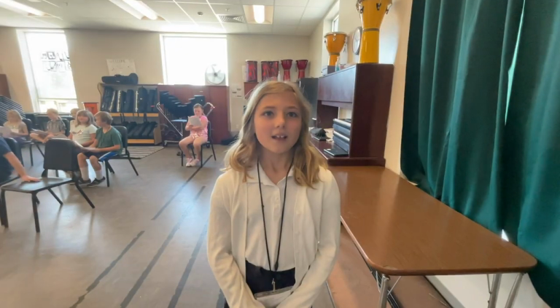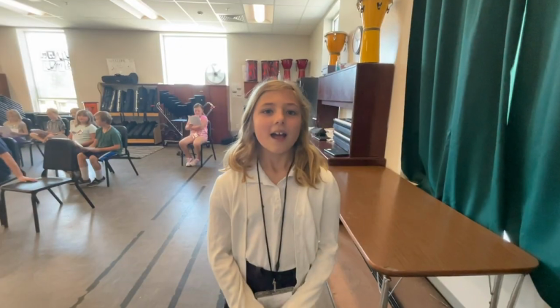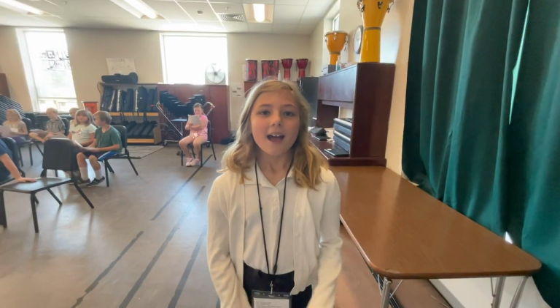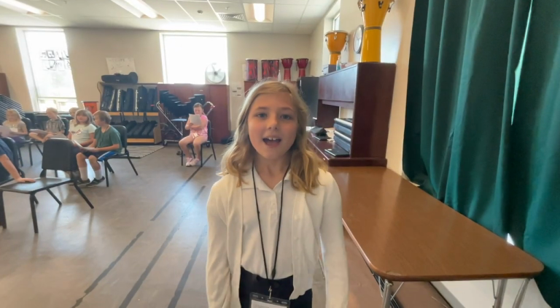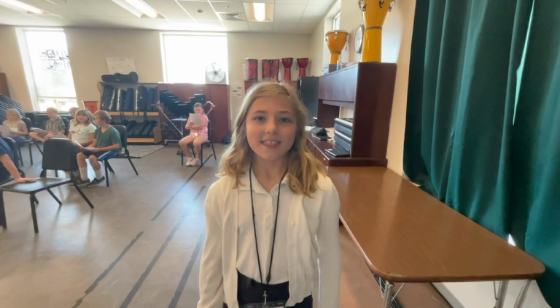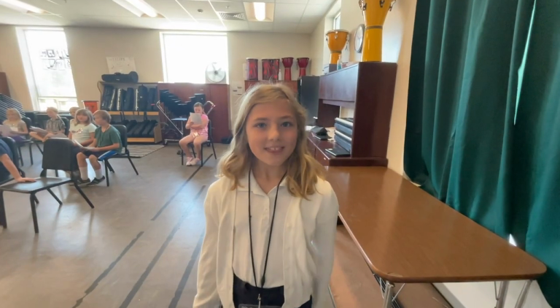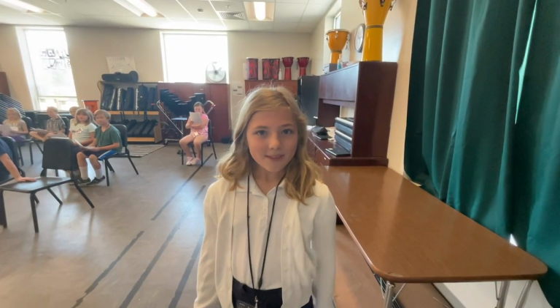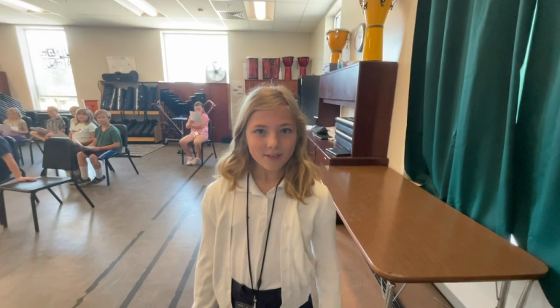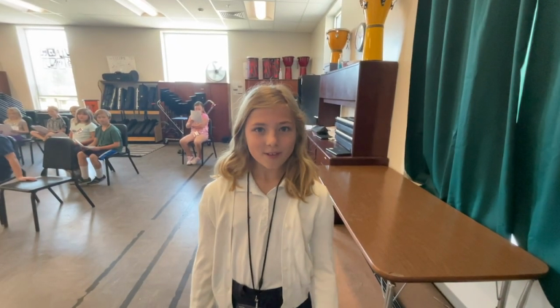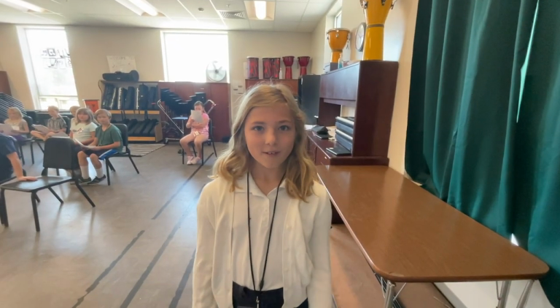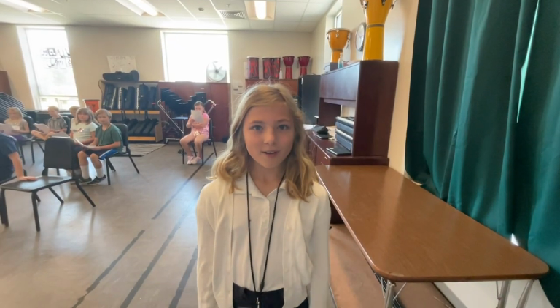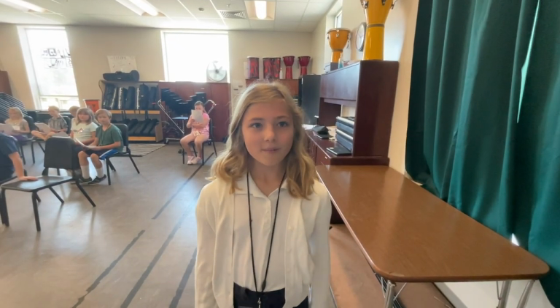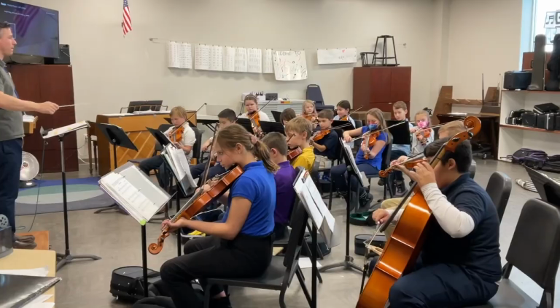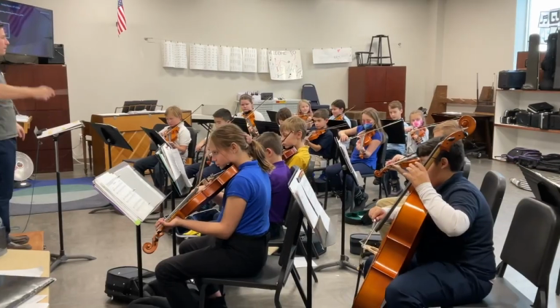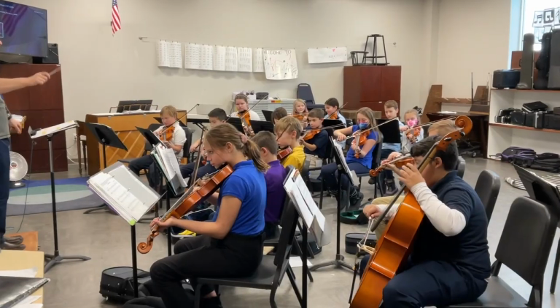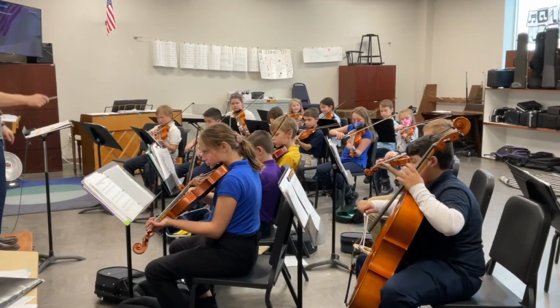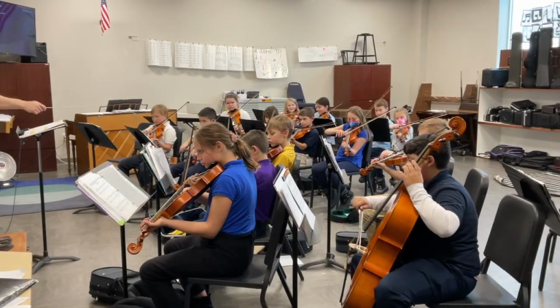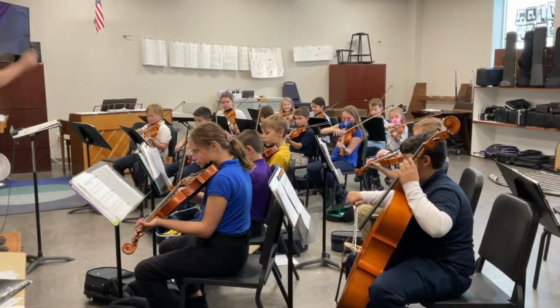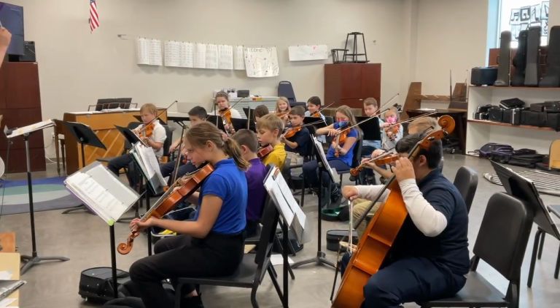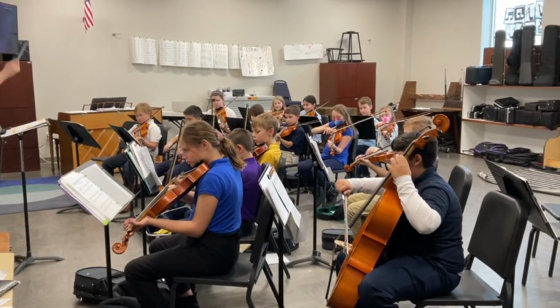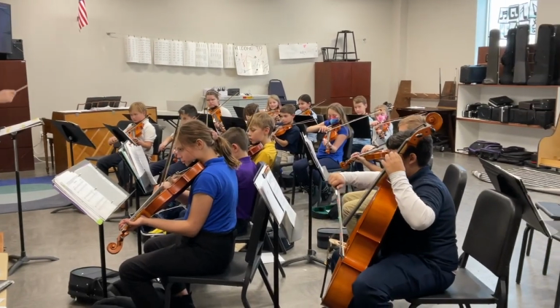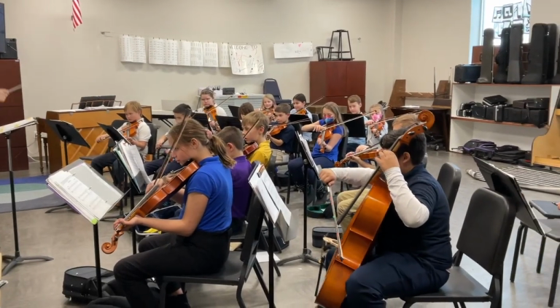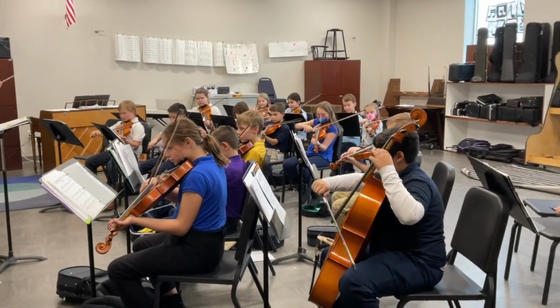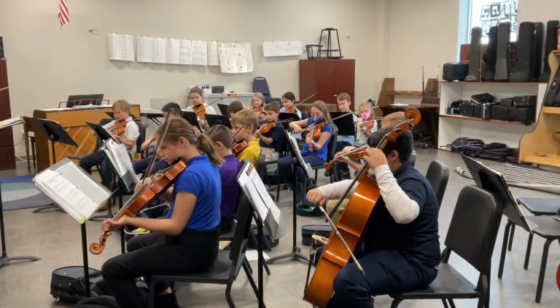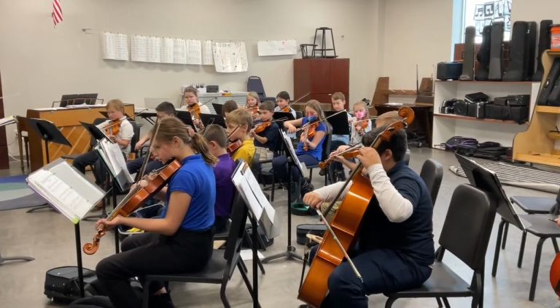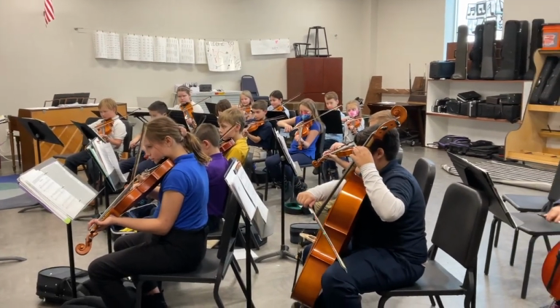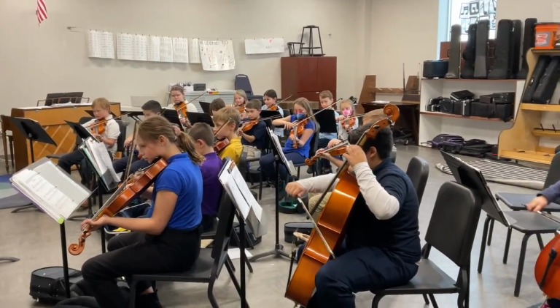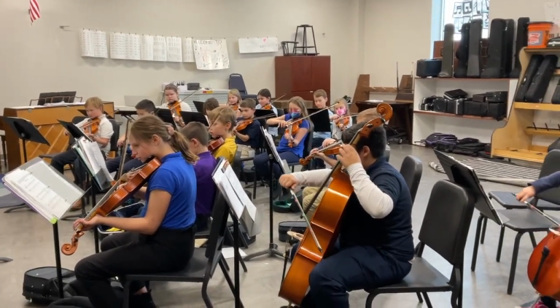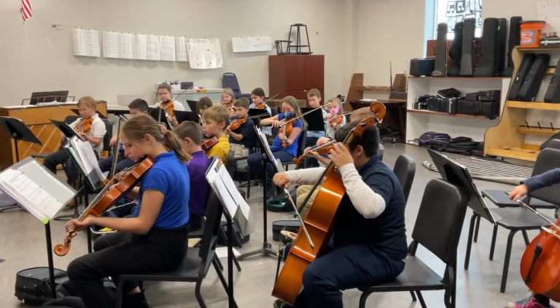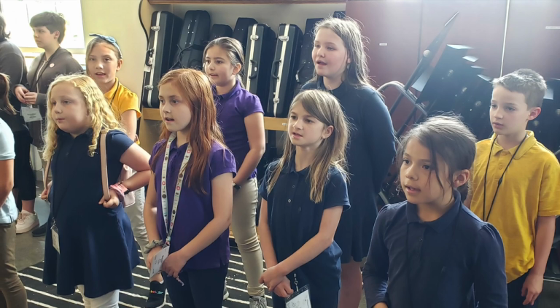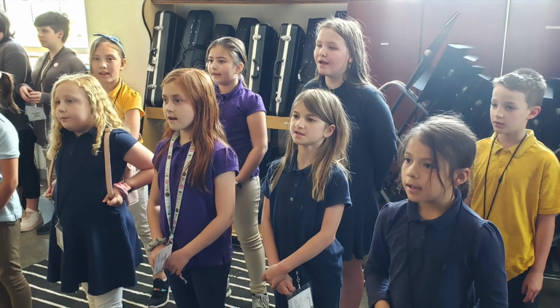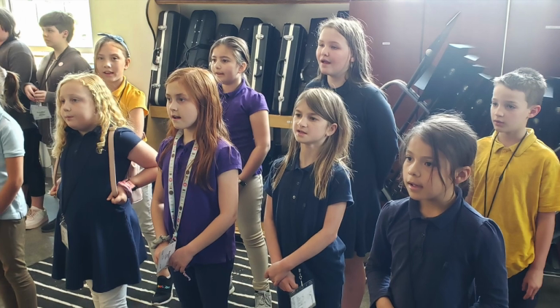Hi, this is the Music Room. They do band, orchestra, and choir.